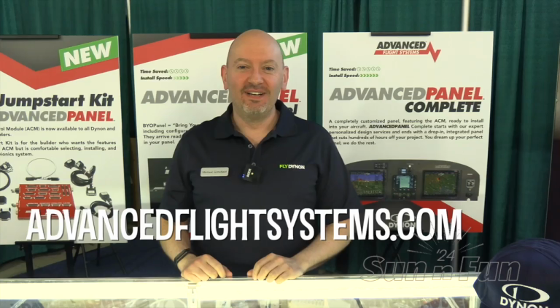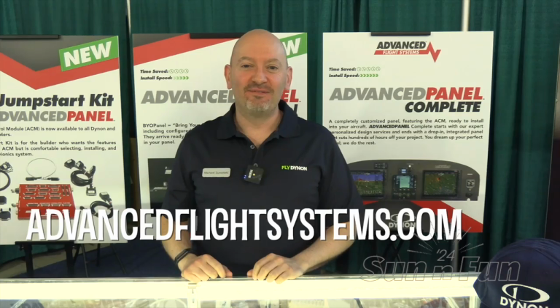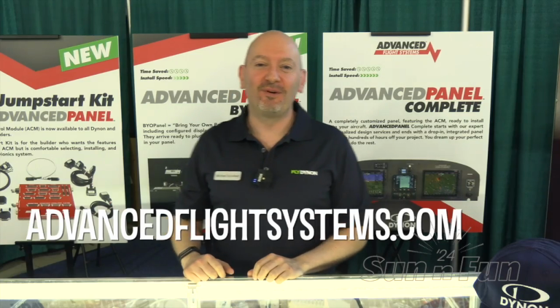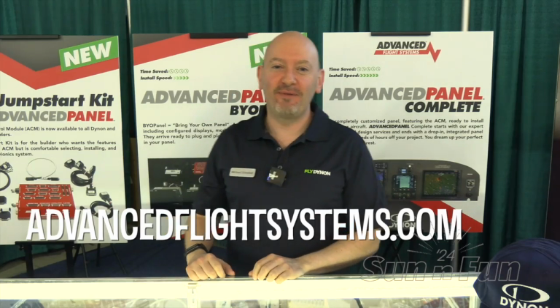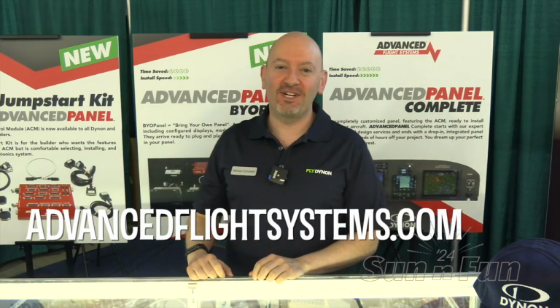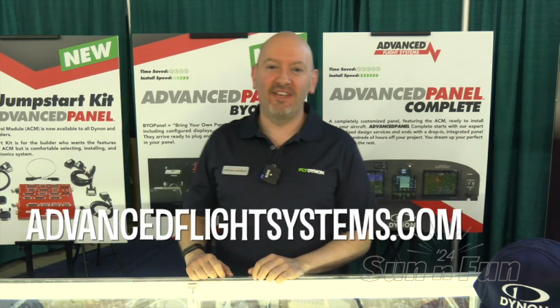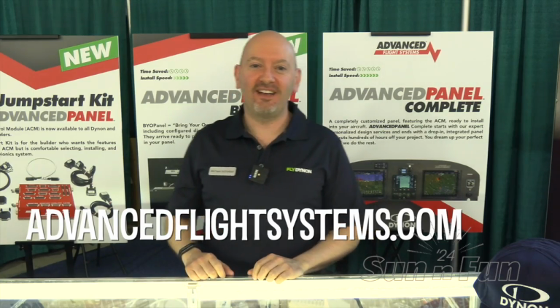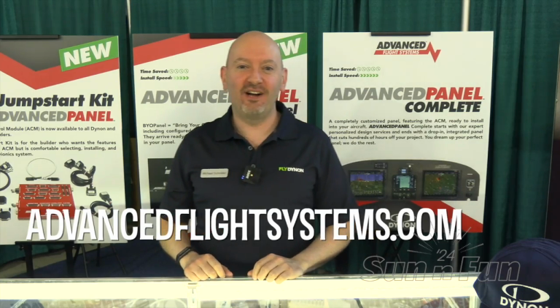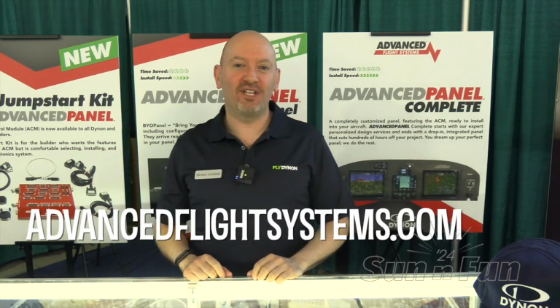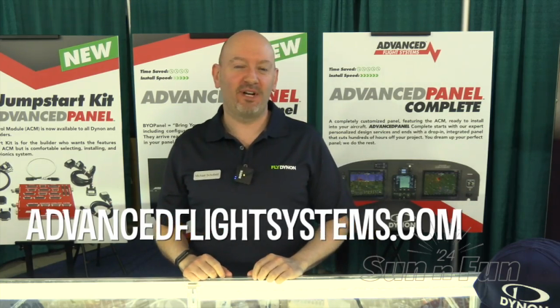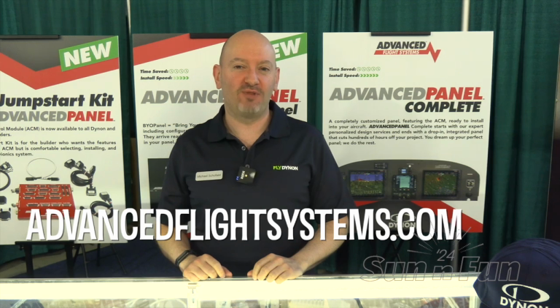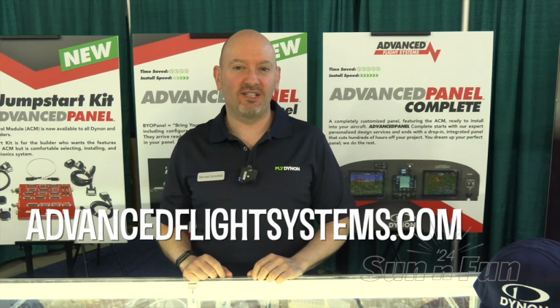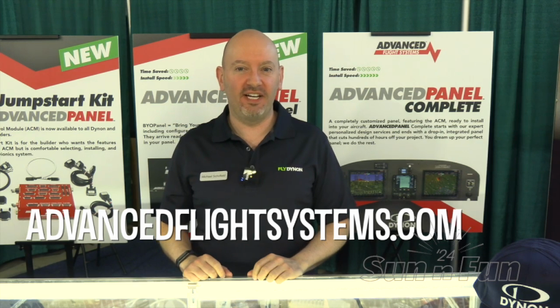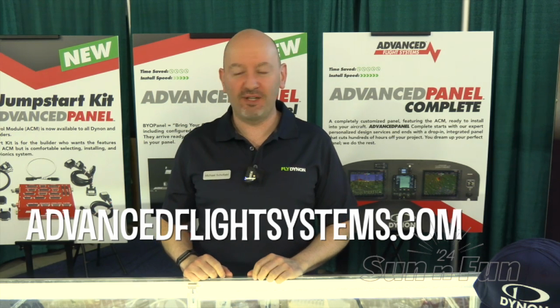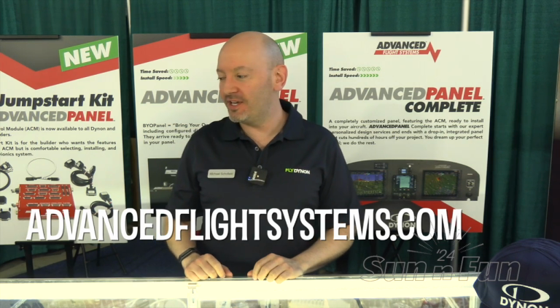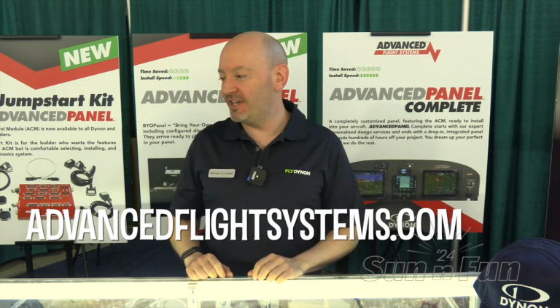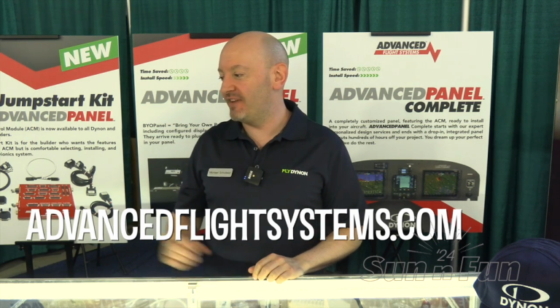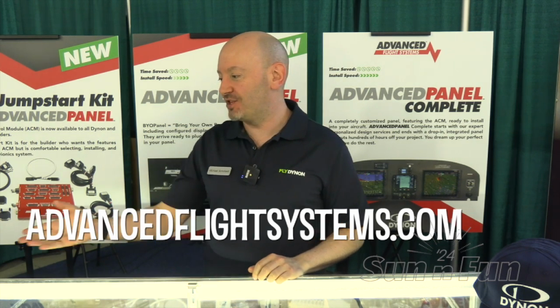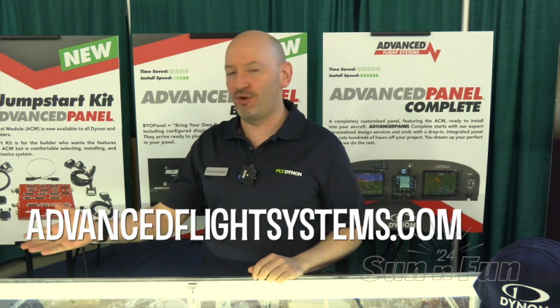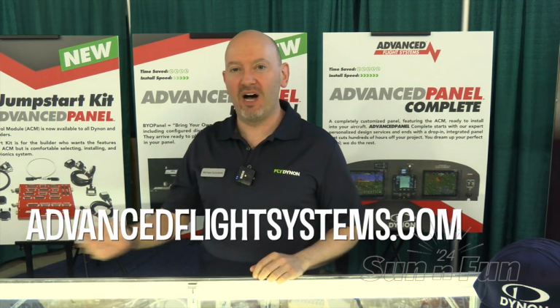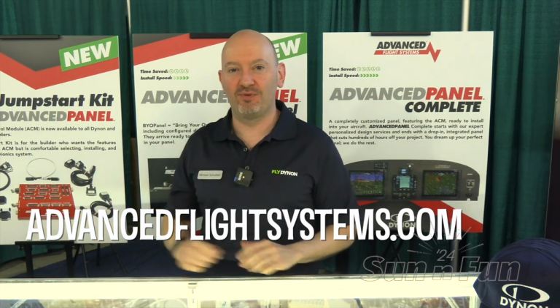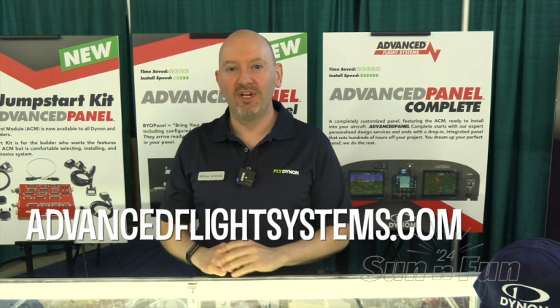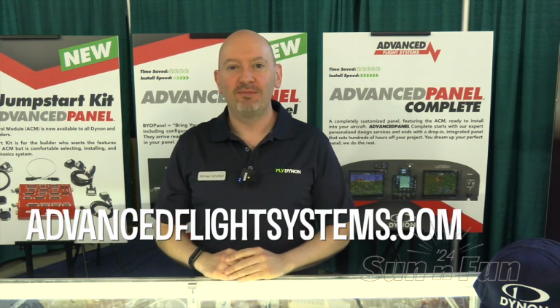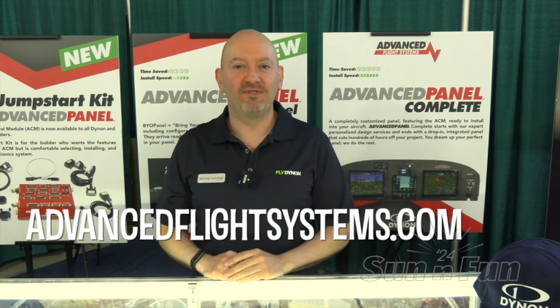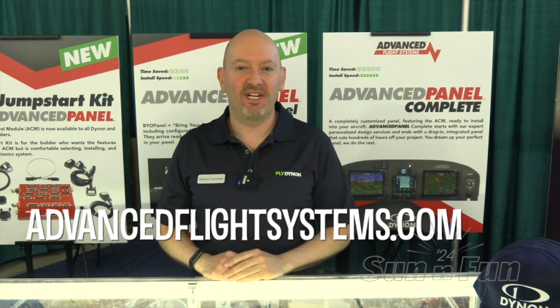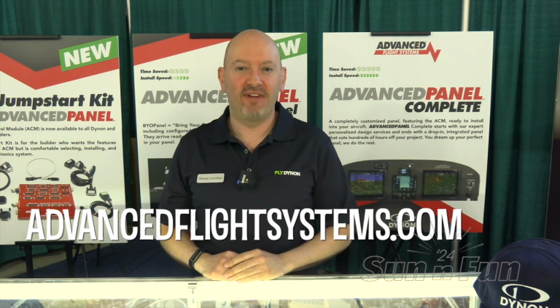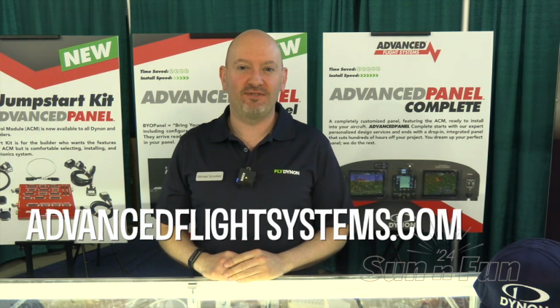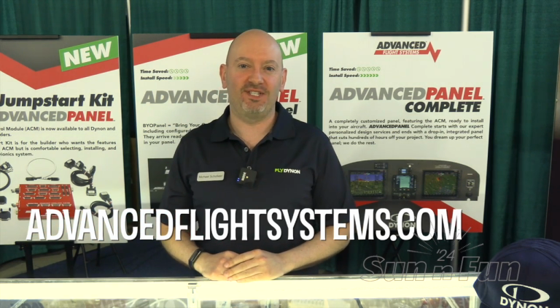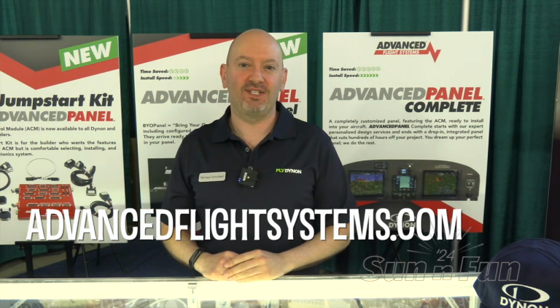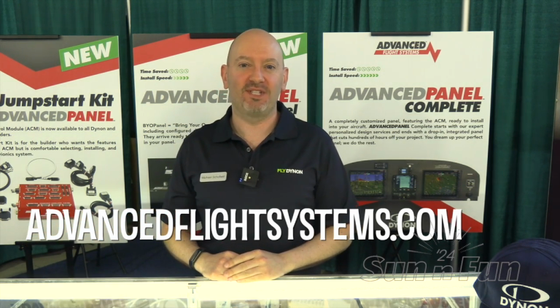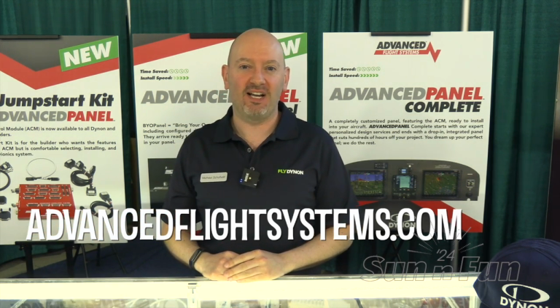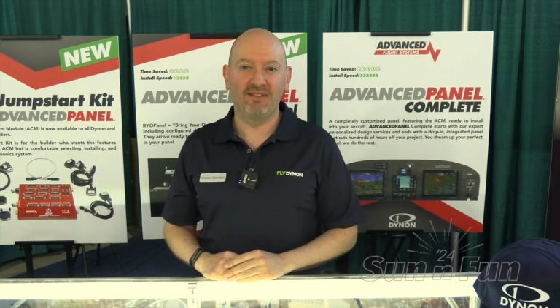For more information on the entire advanced panel product line, including the advanced control module, please visit advancedflightsystems.com.